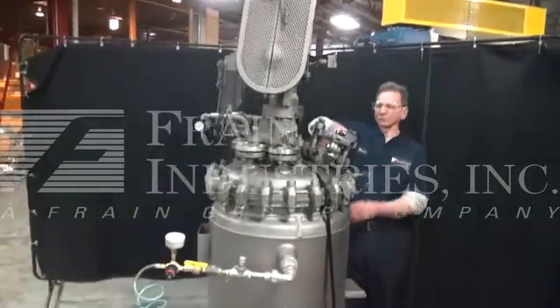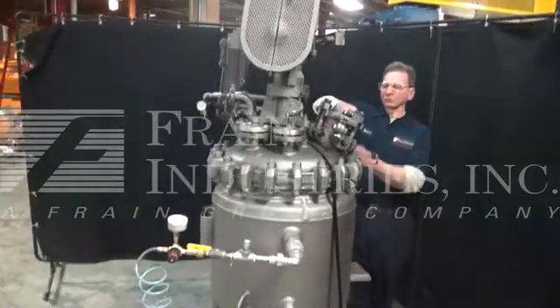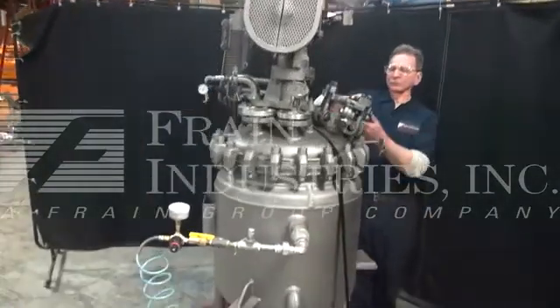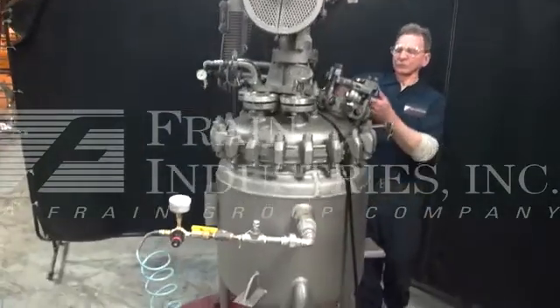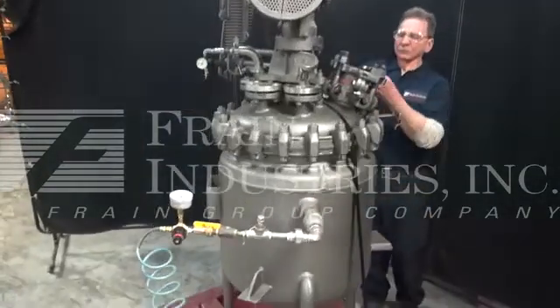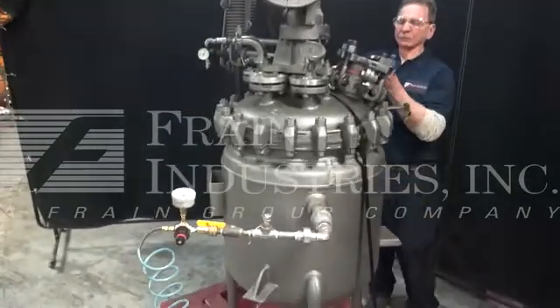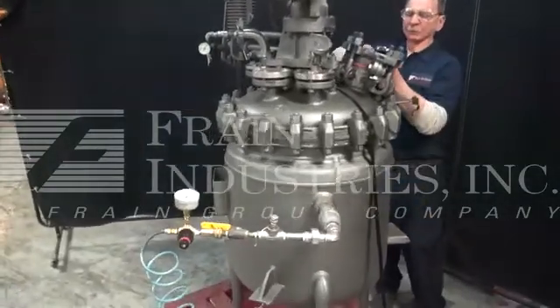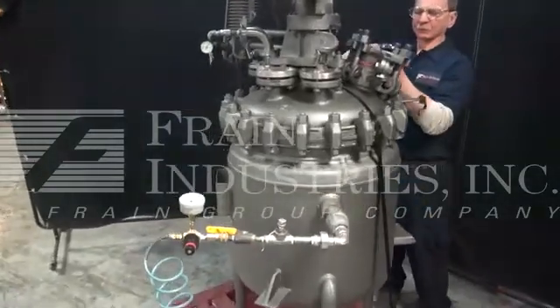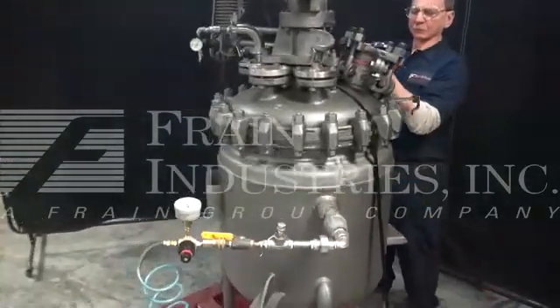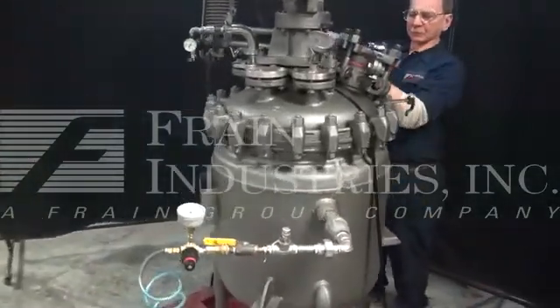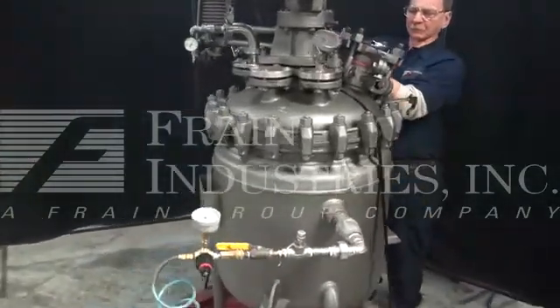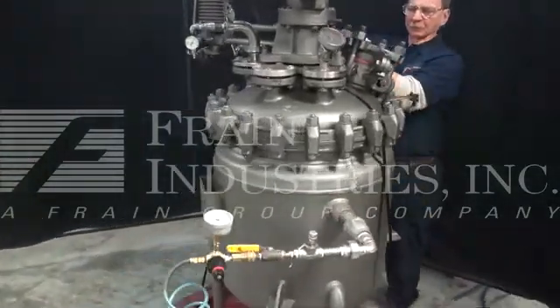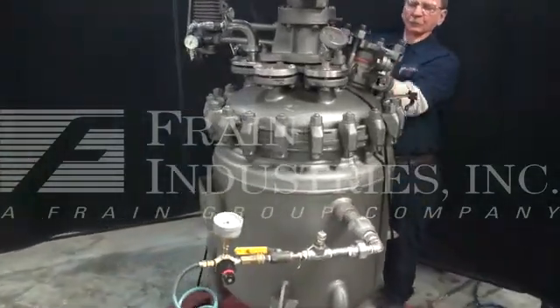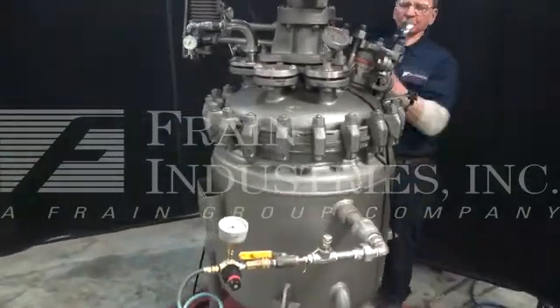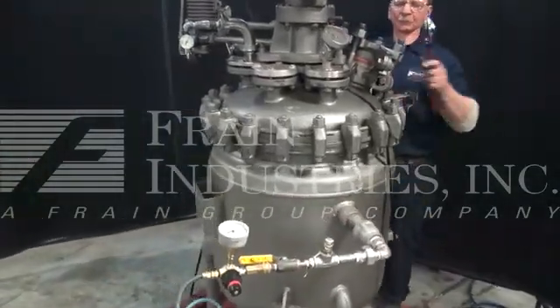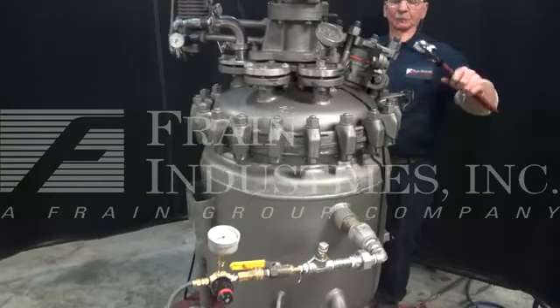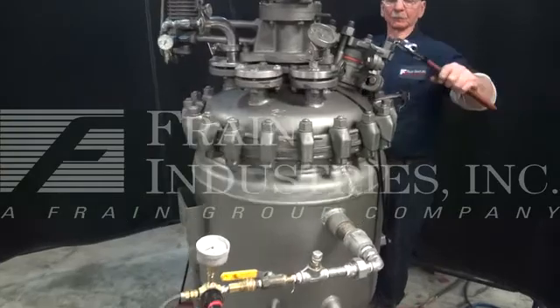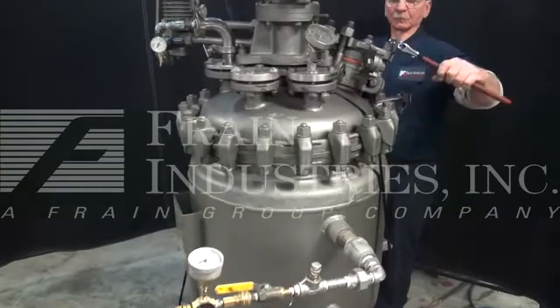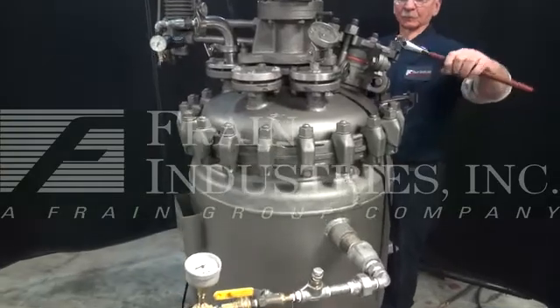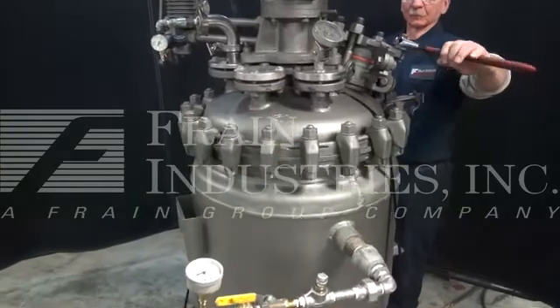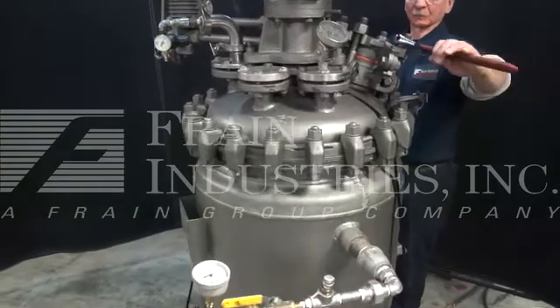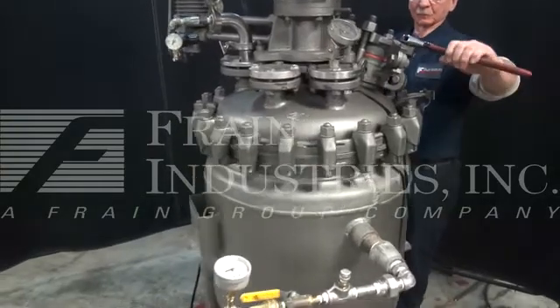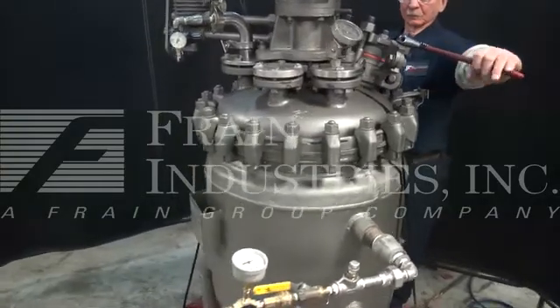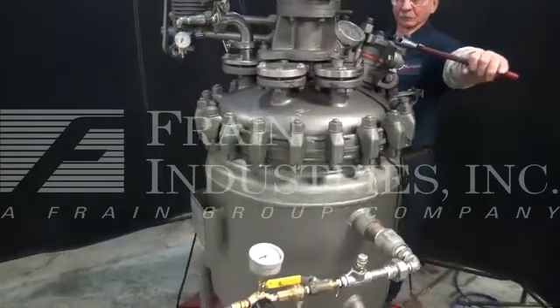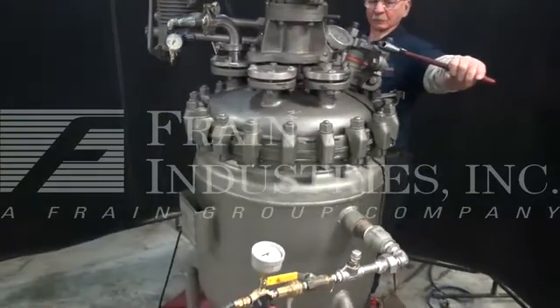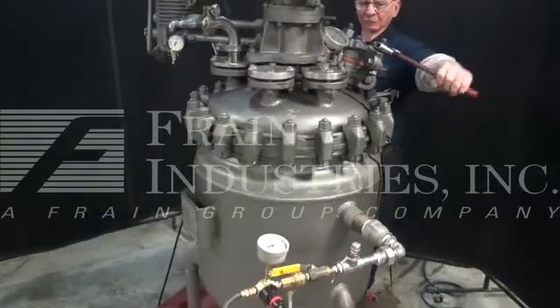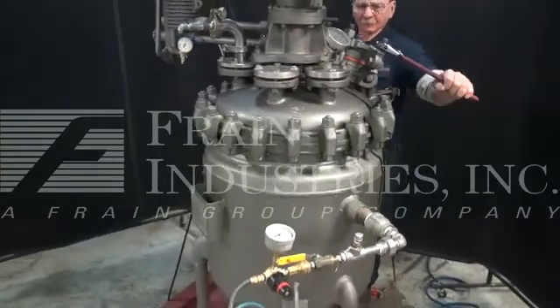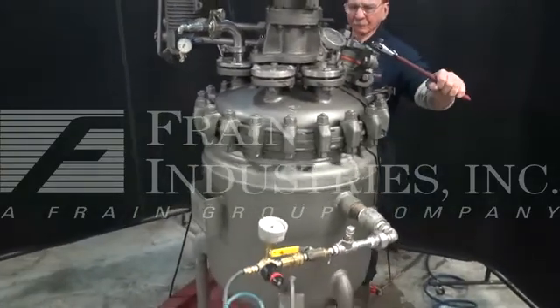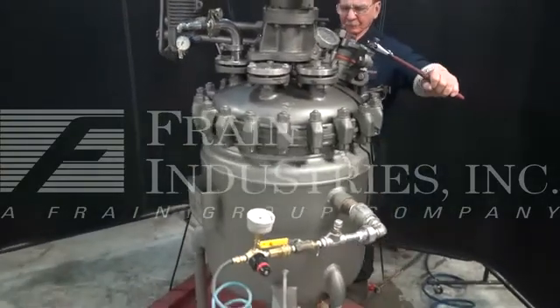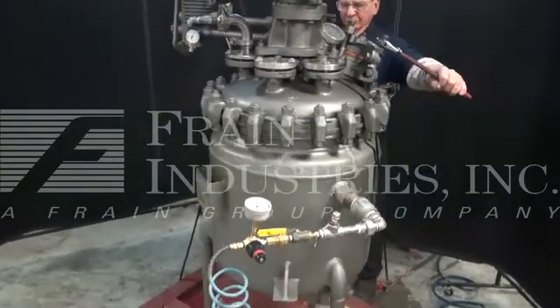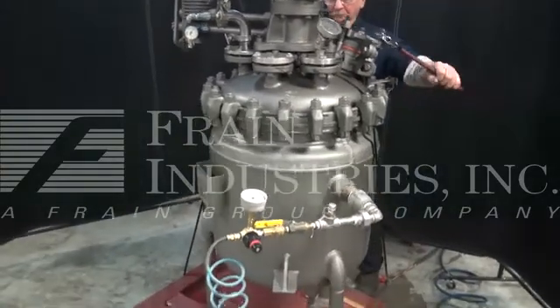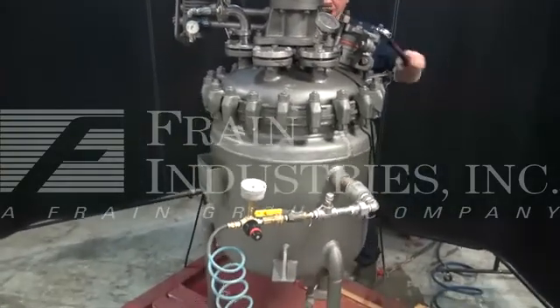We're going to now disconnect the internal pressure and open the tank so you can see the agitation working.